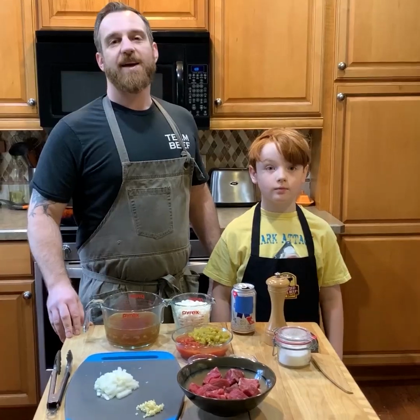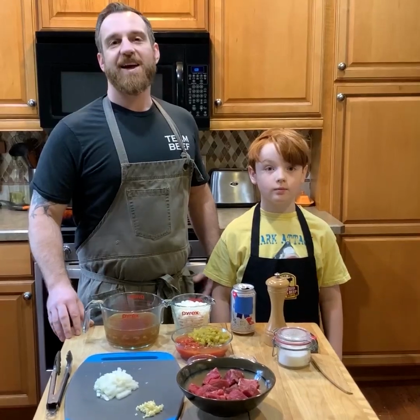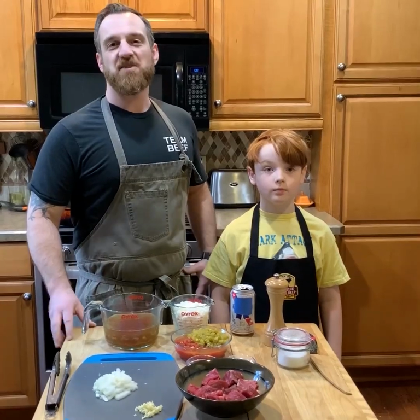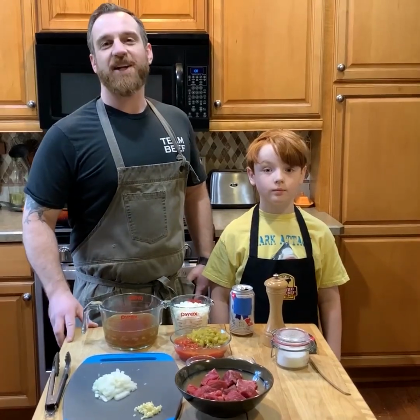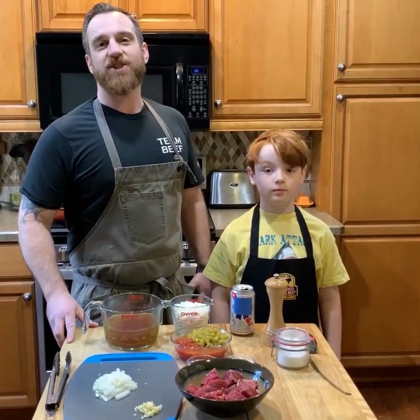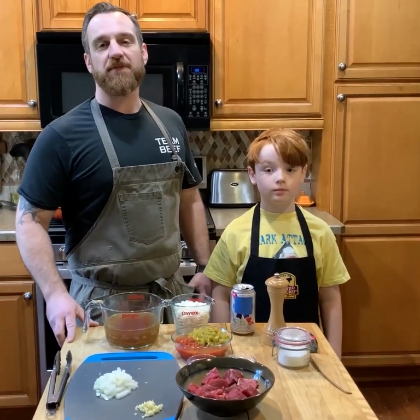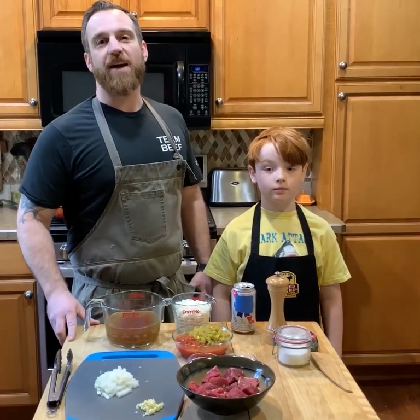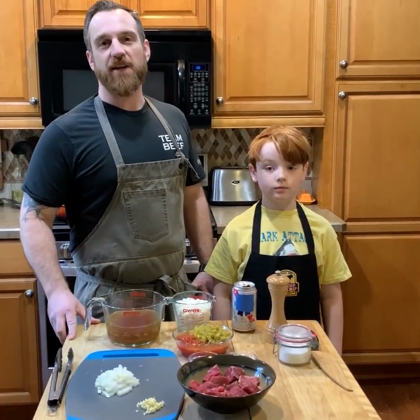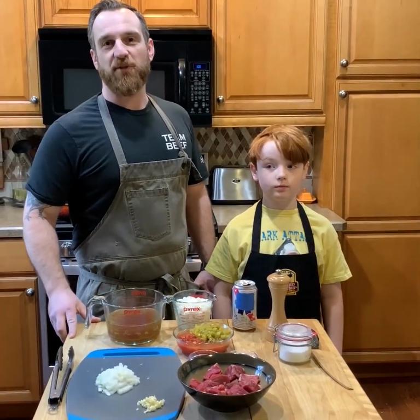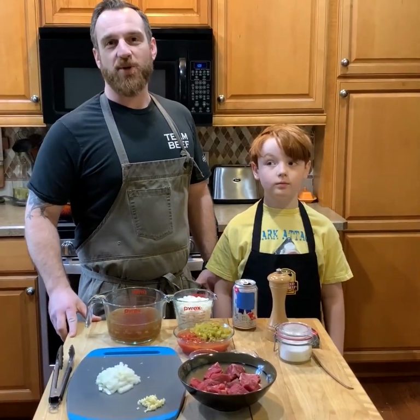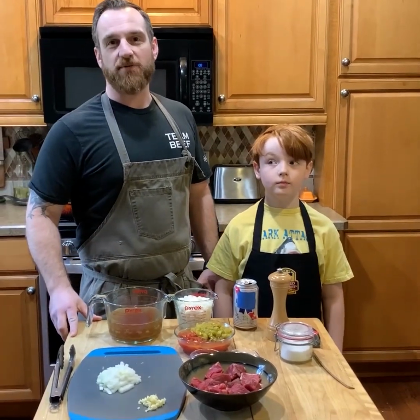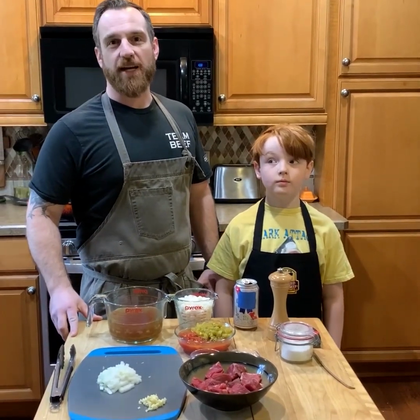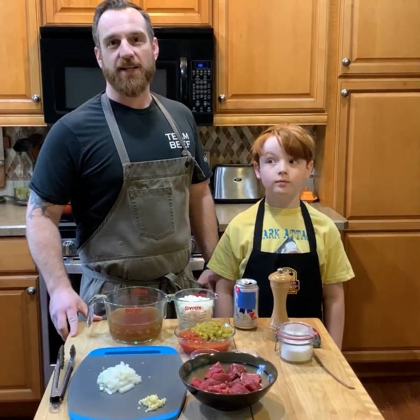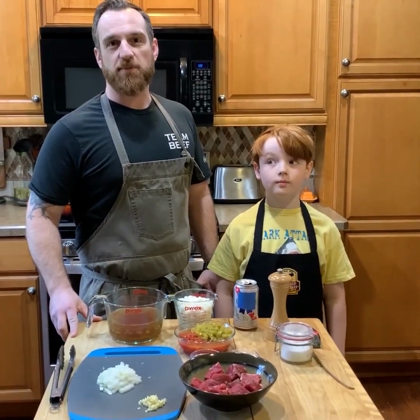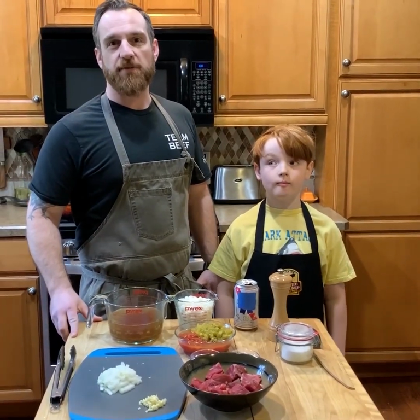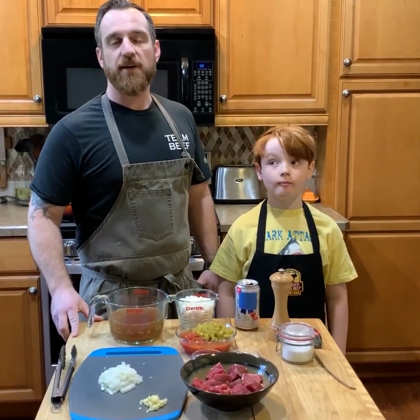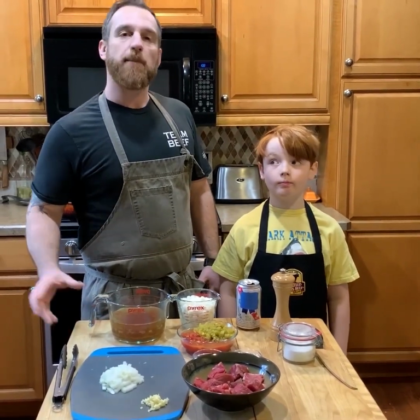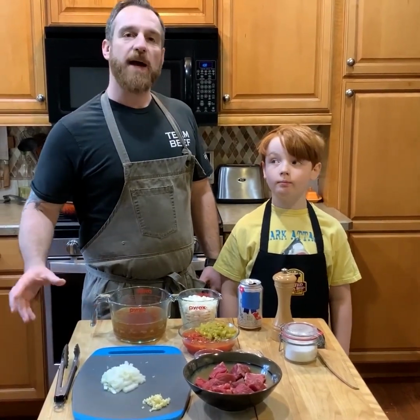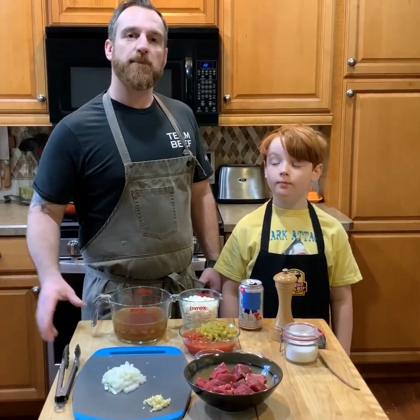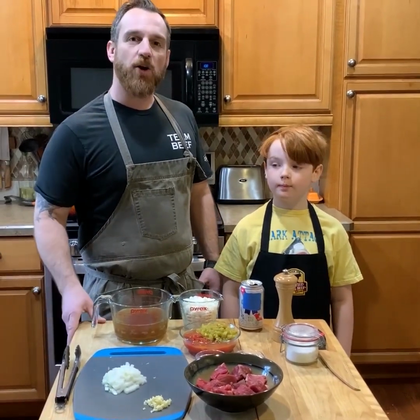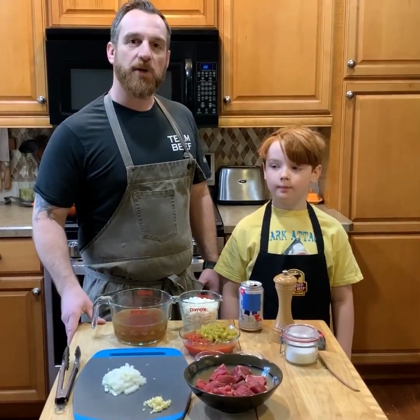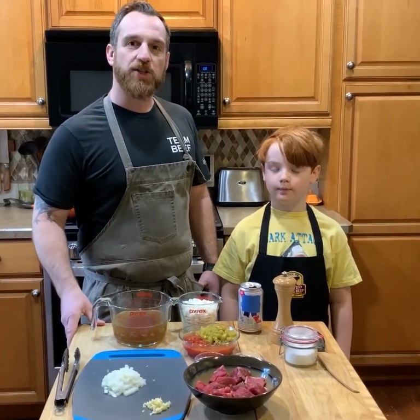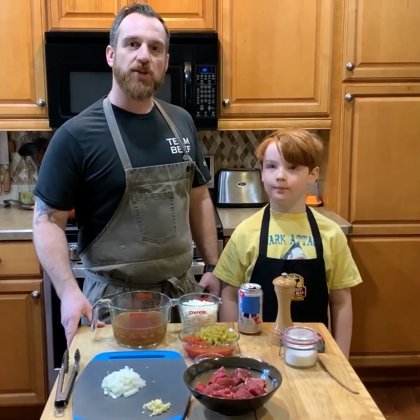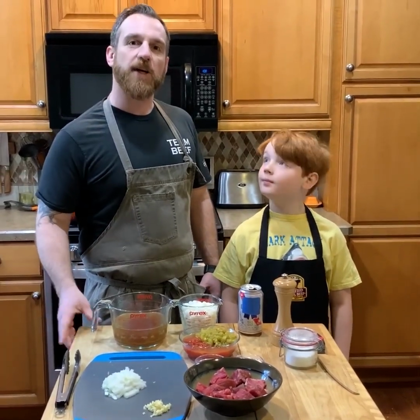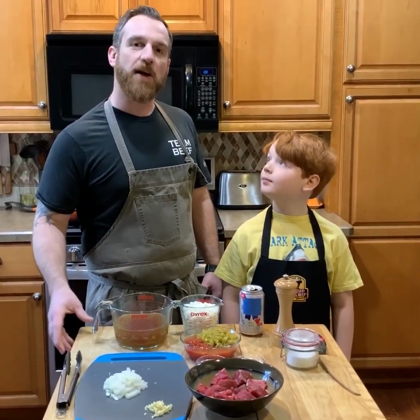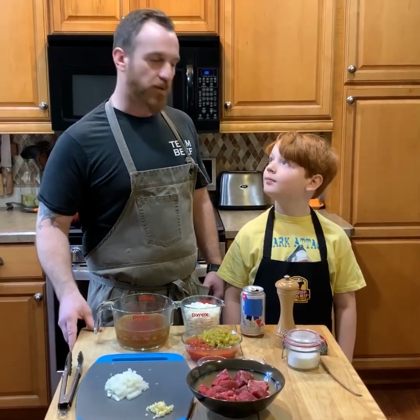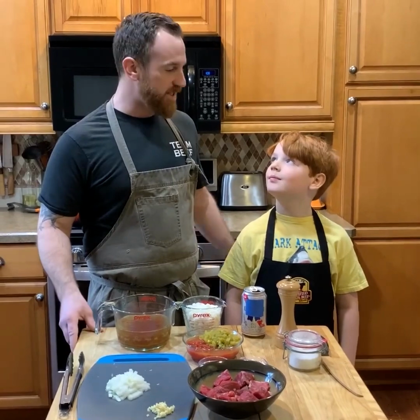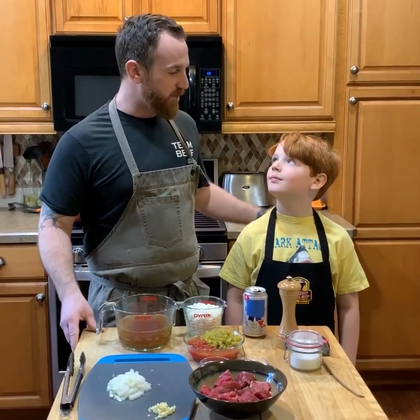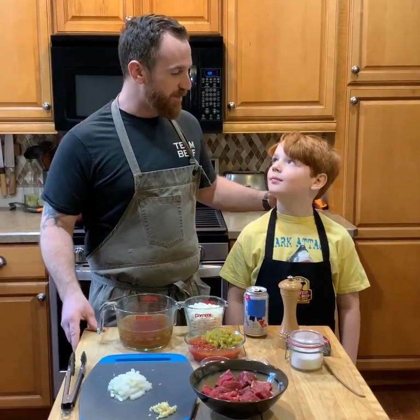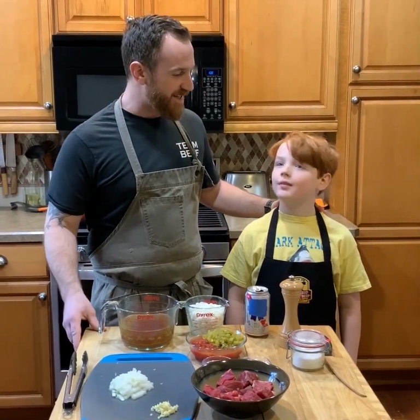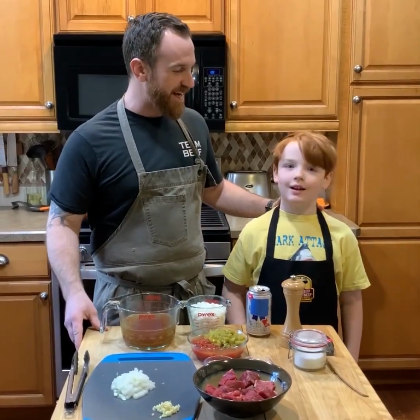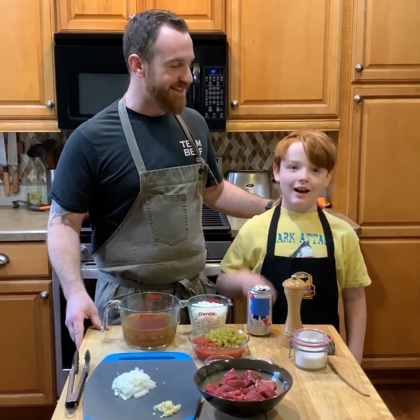Hey everybody, Chef Gavin here from Certified Angus Beef. Back in my home kitchen cooking another recipe with my son Aiden.